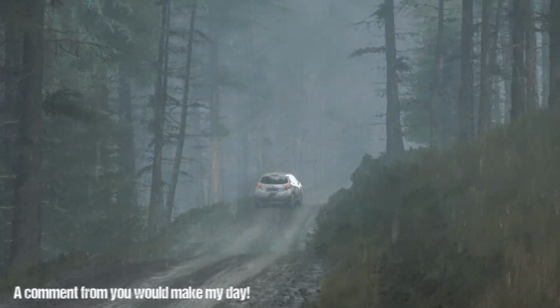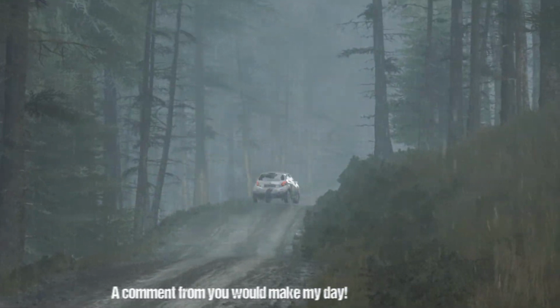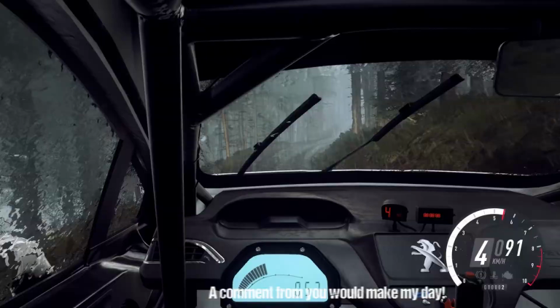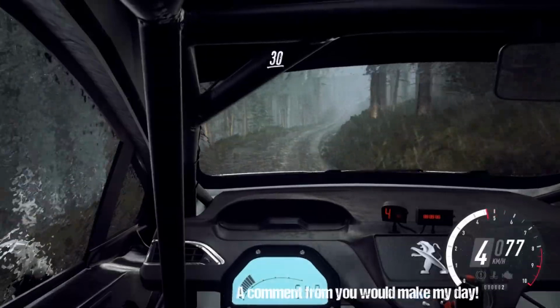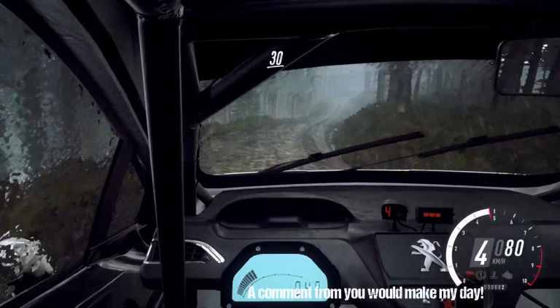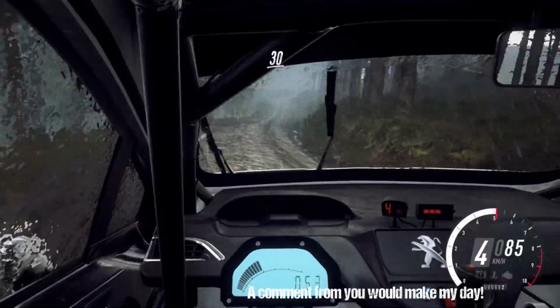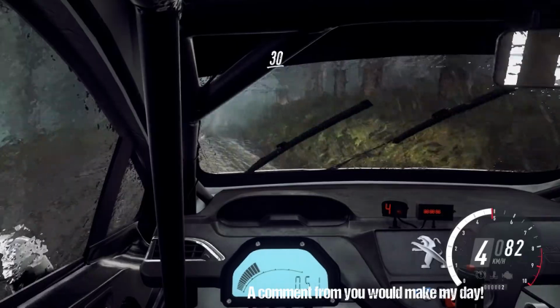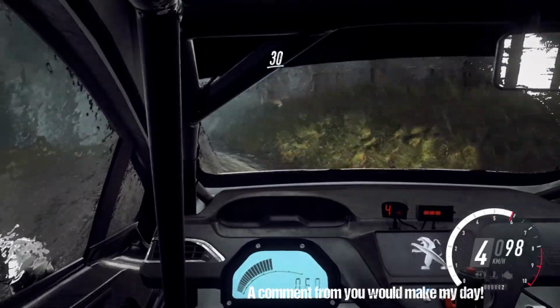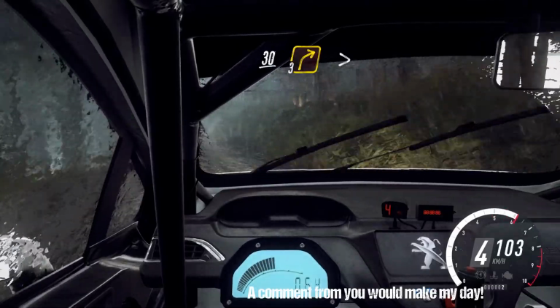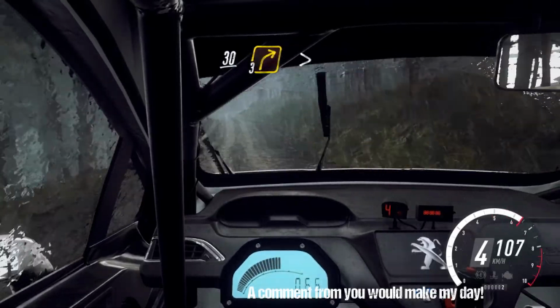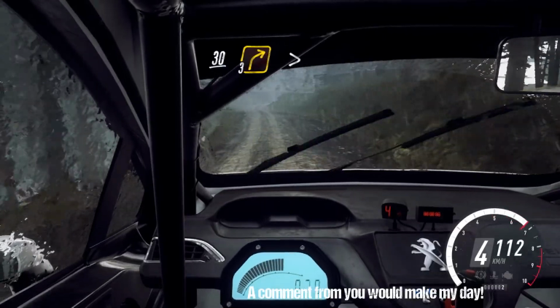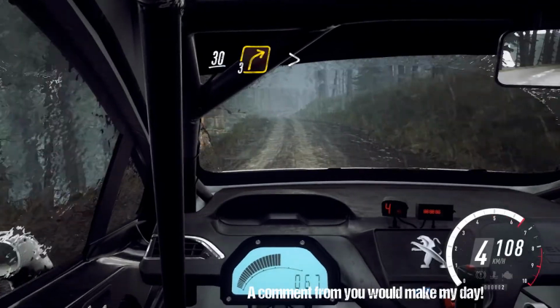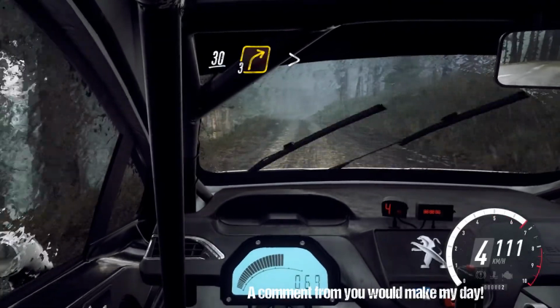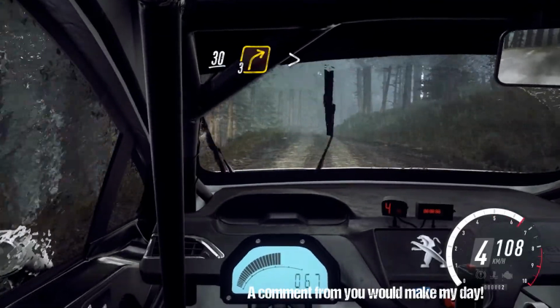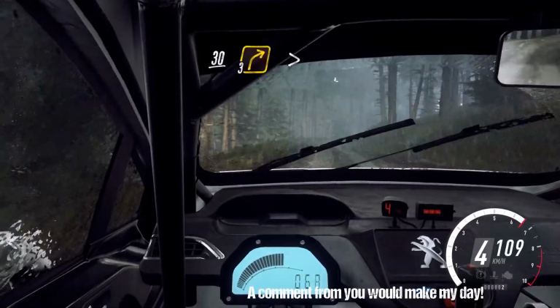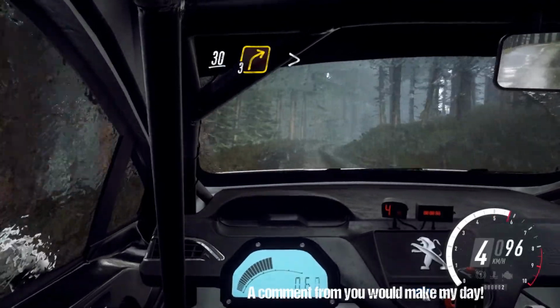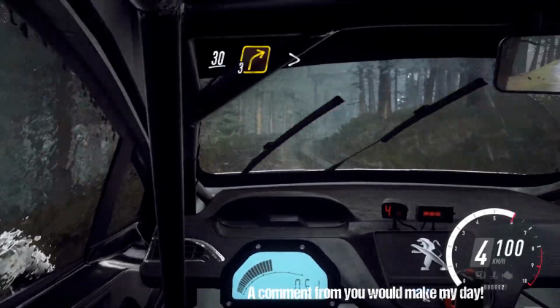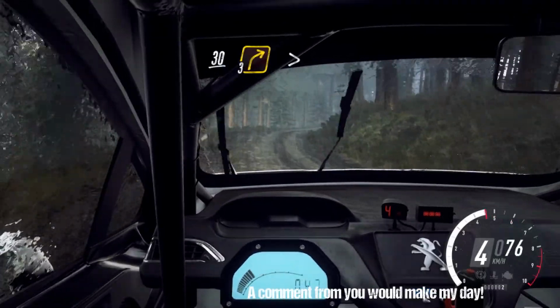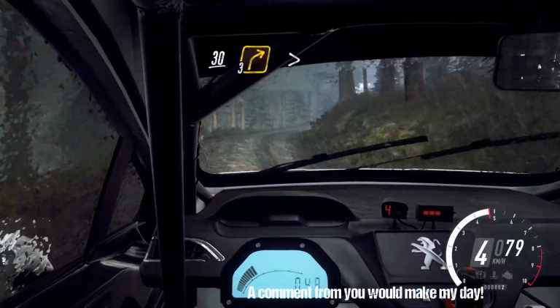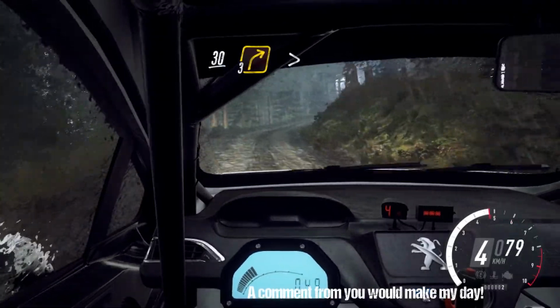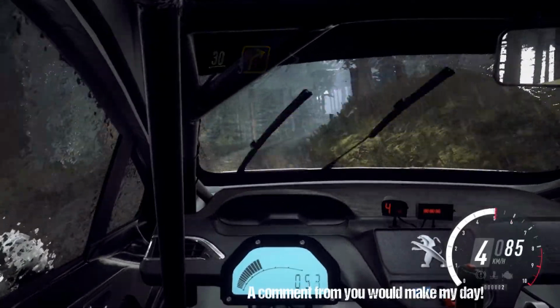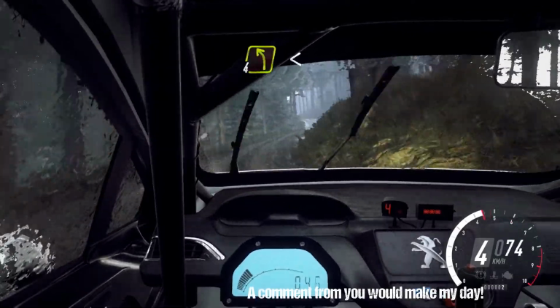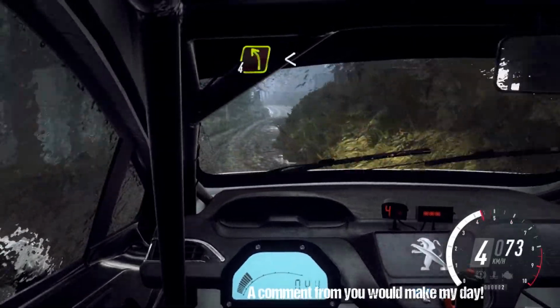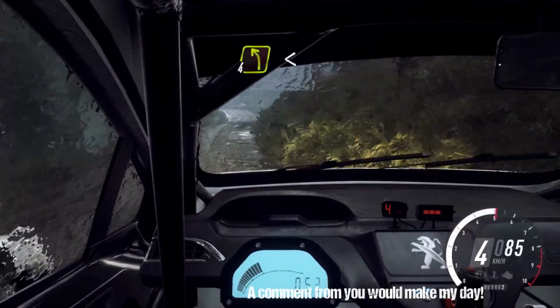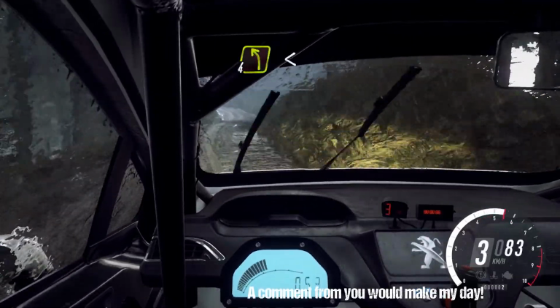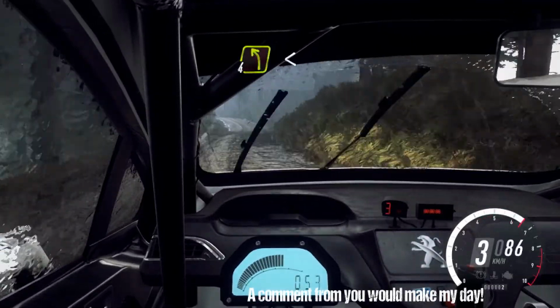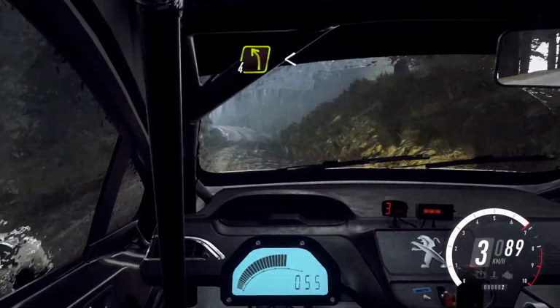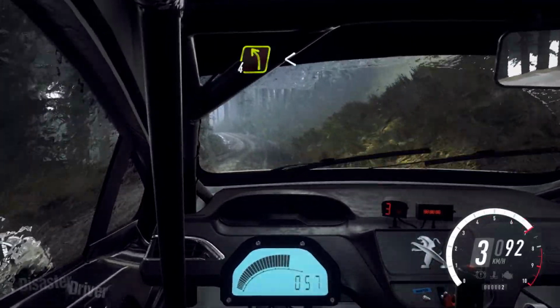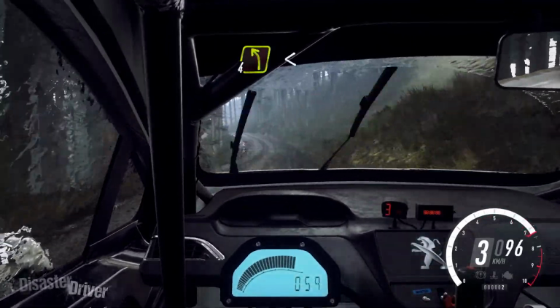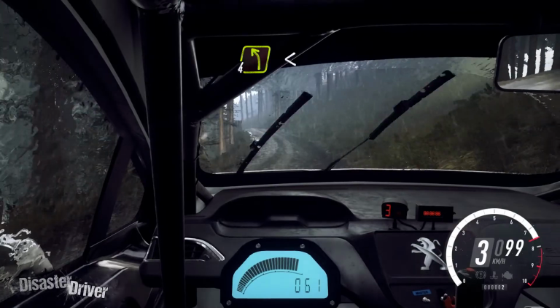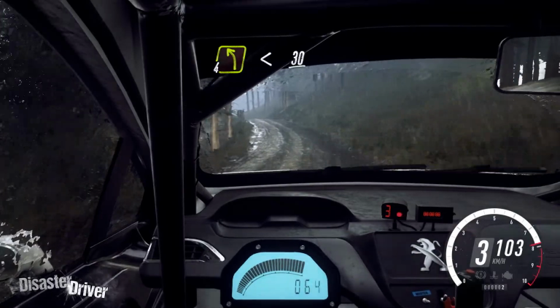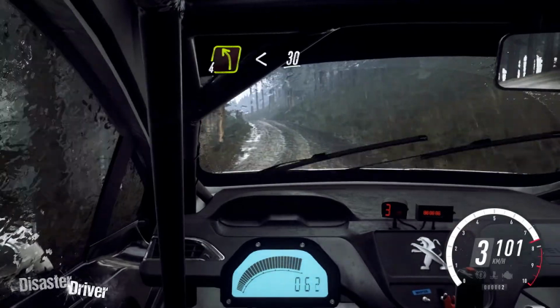Into 3 right of a crest, long tightens. Keep in of a 30, 3 right tightens. Into 4 left, opens of a crest. 30.